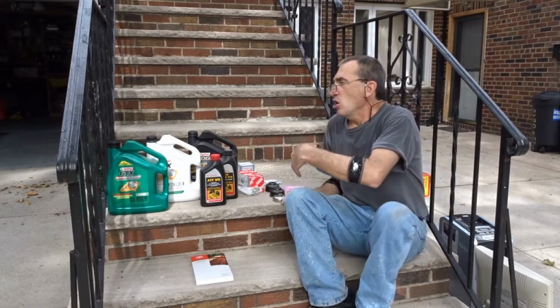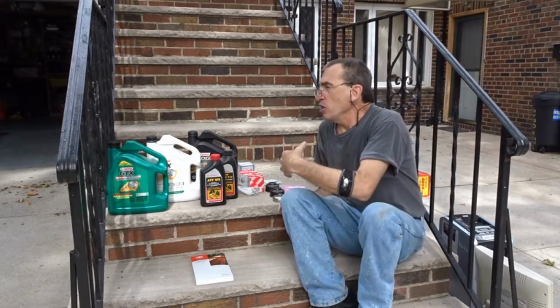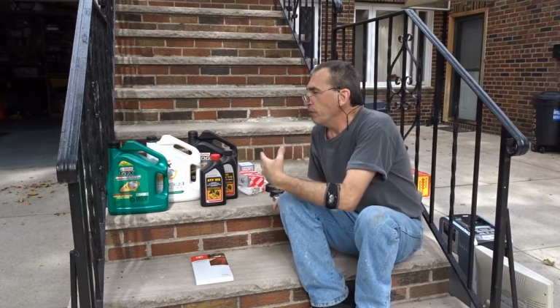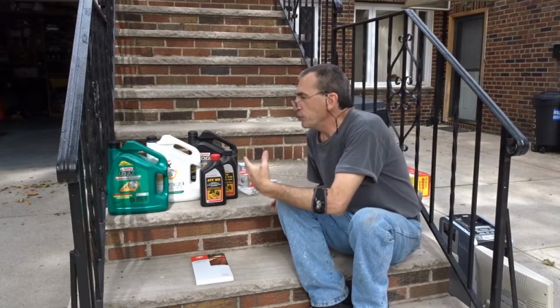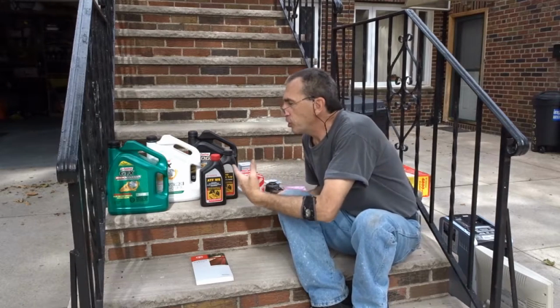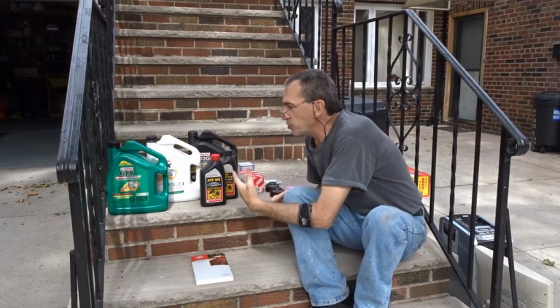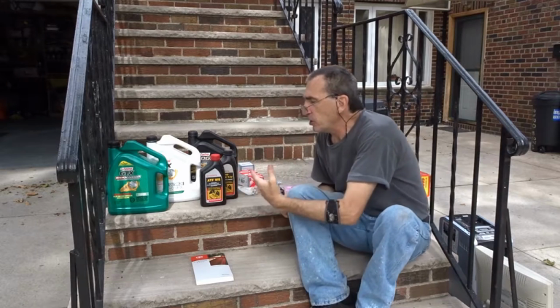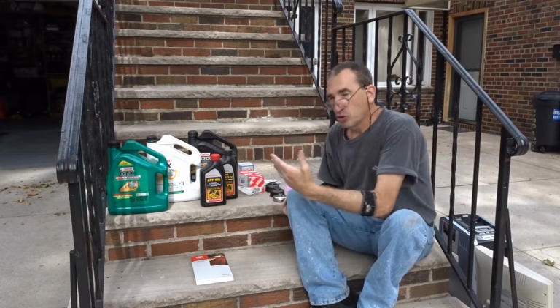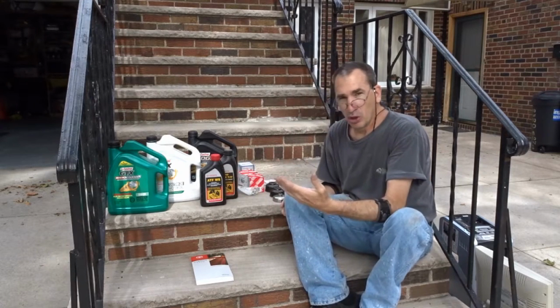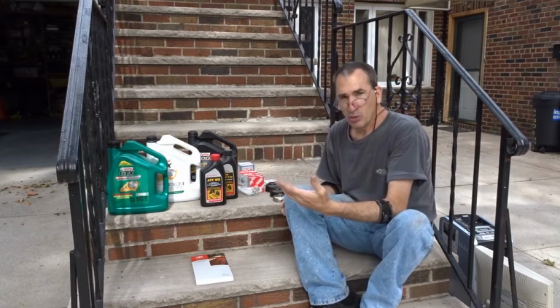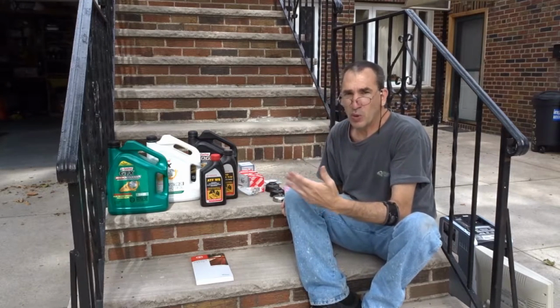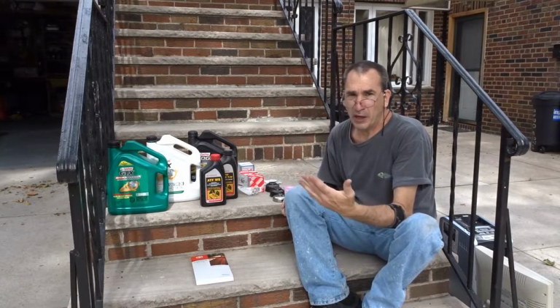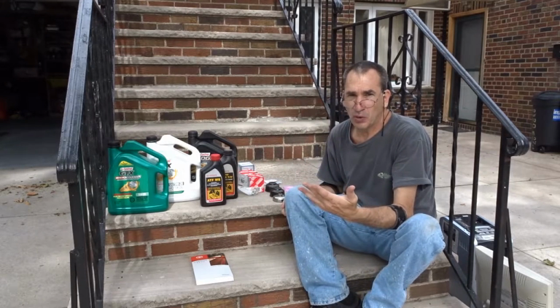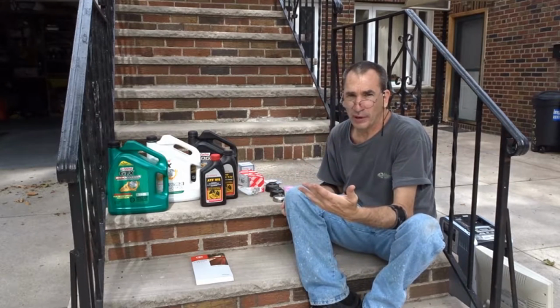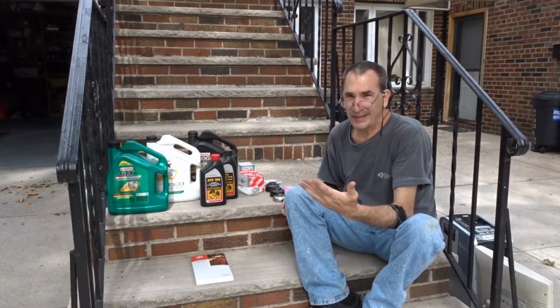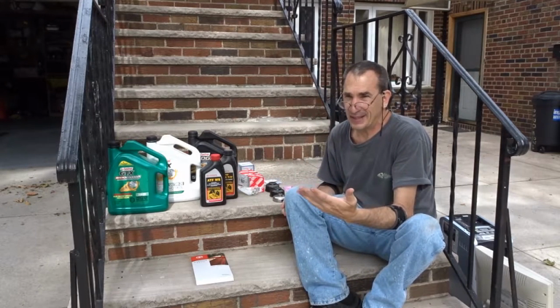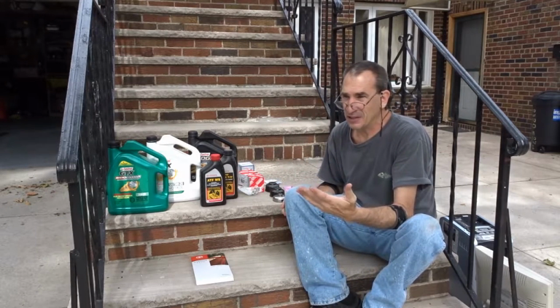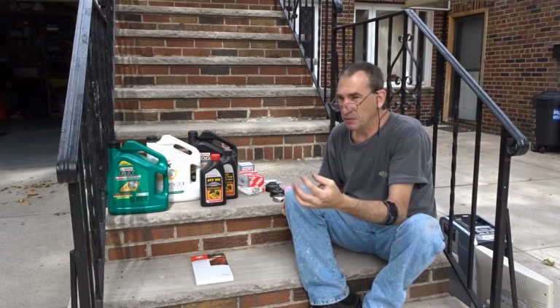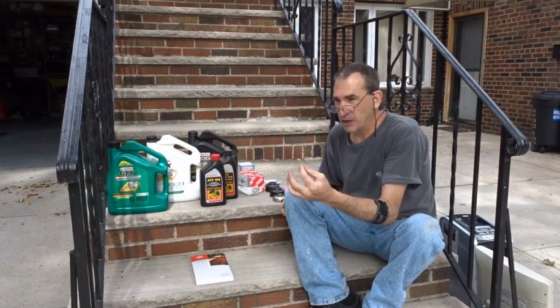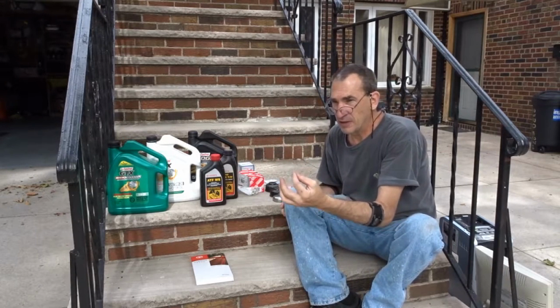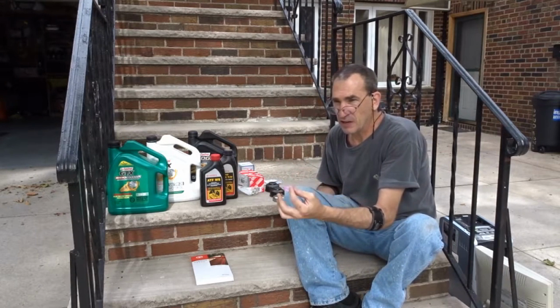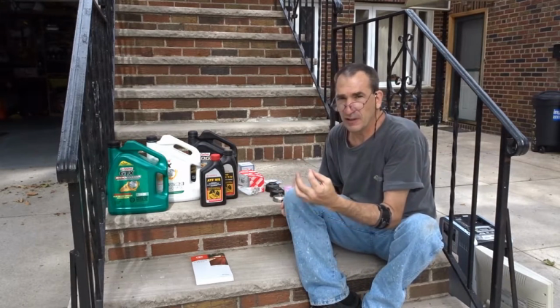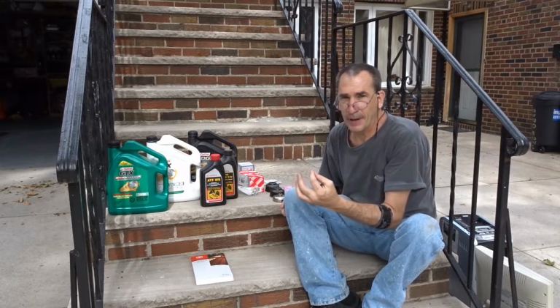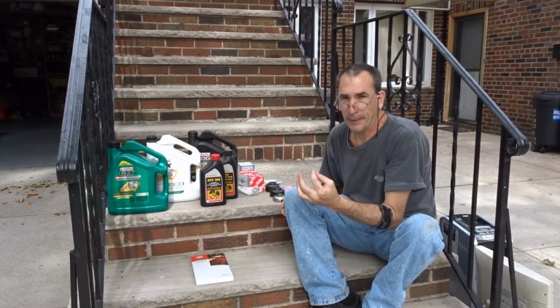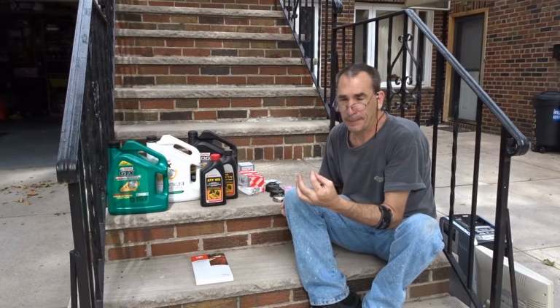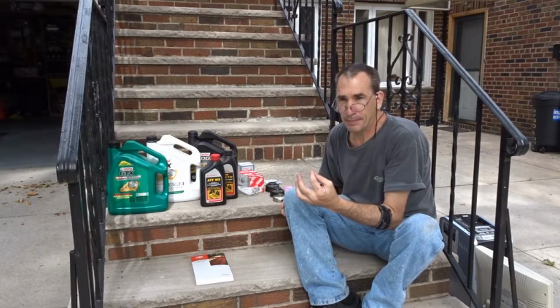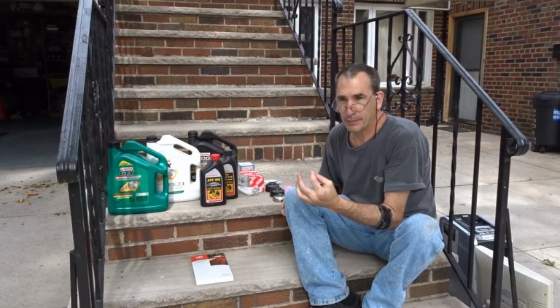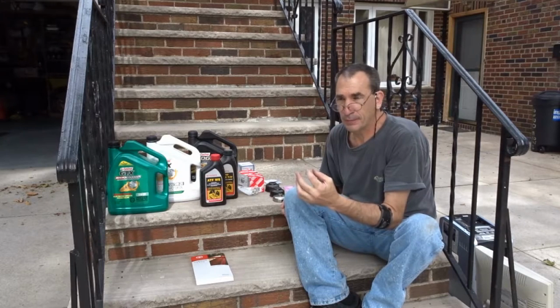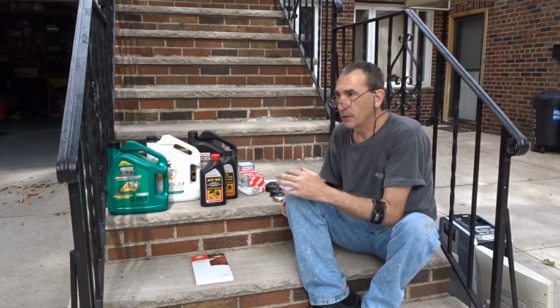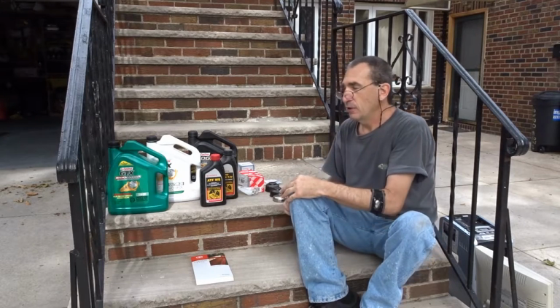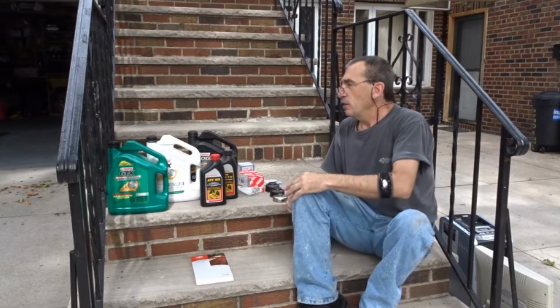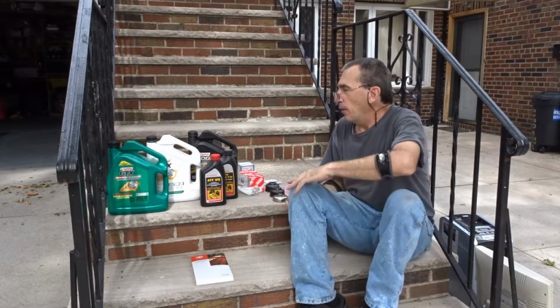If on your dipstick it's low, you add a quart. If it's excessive, you're going to have to take some out.